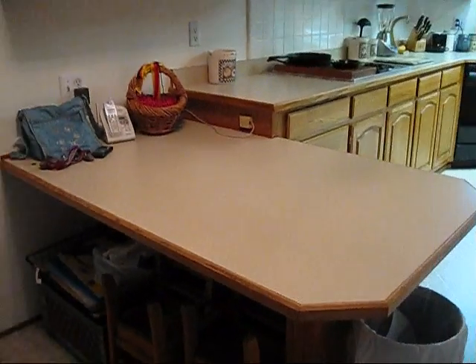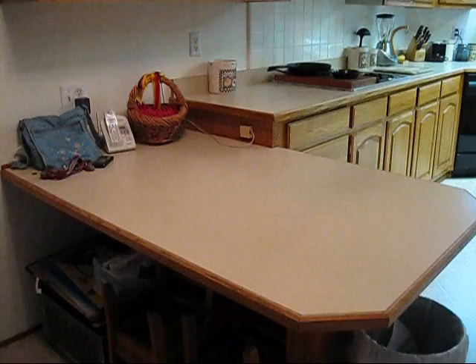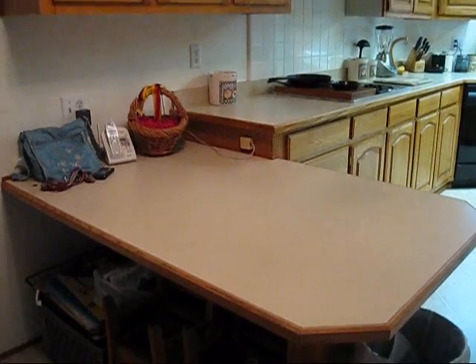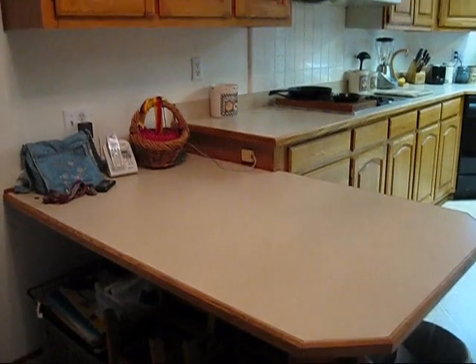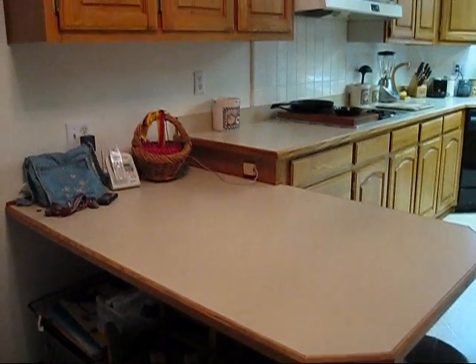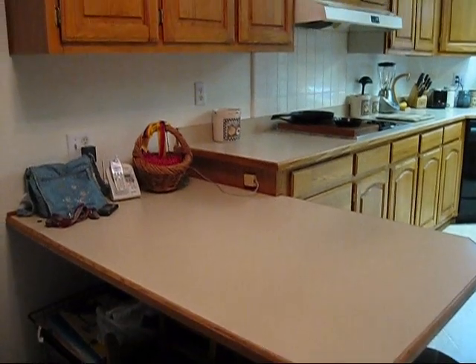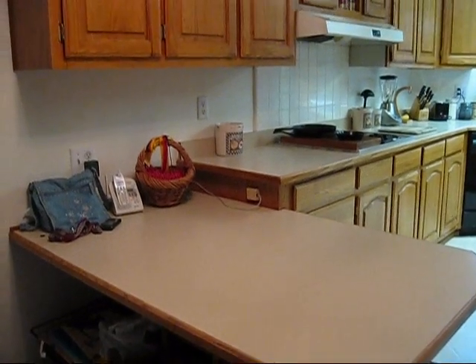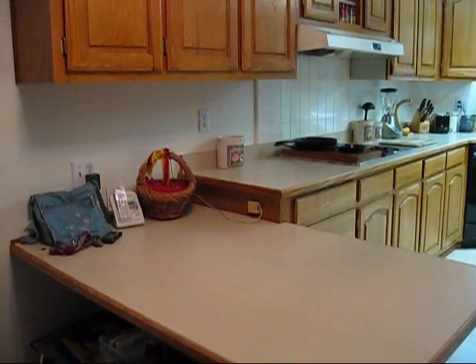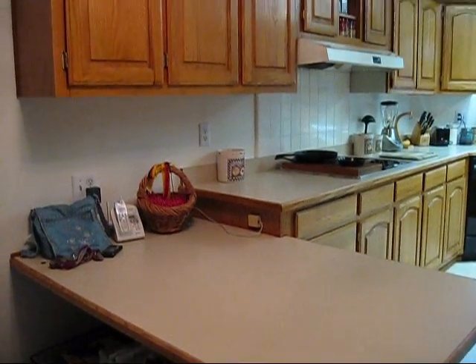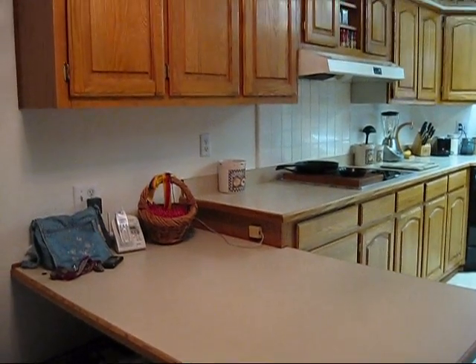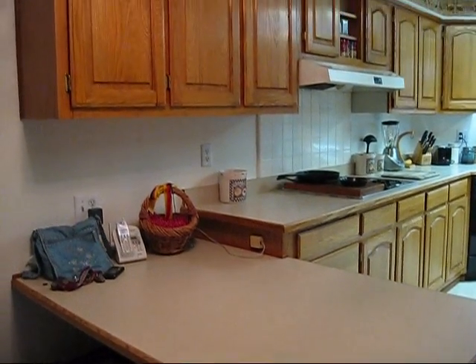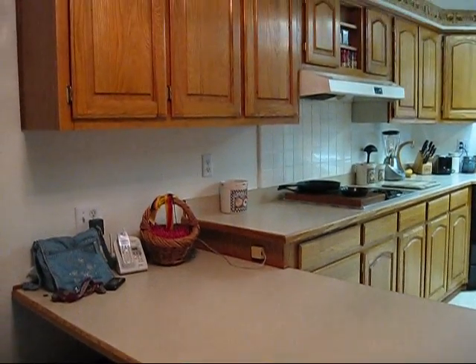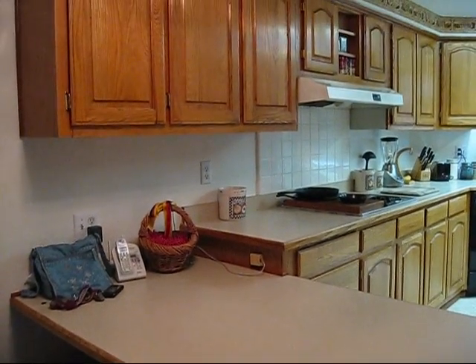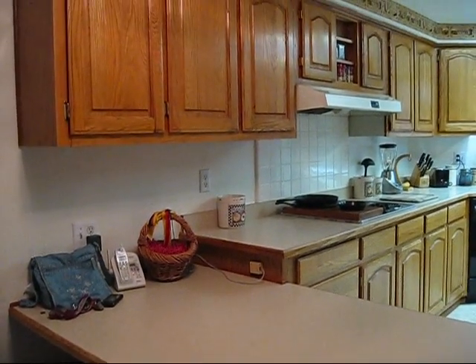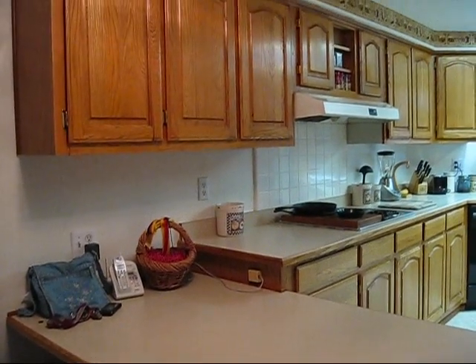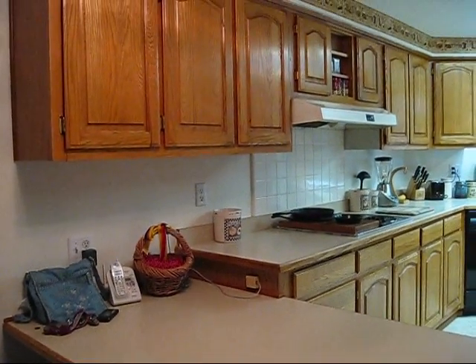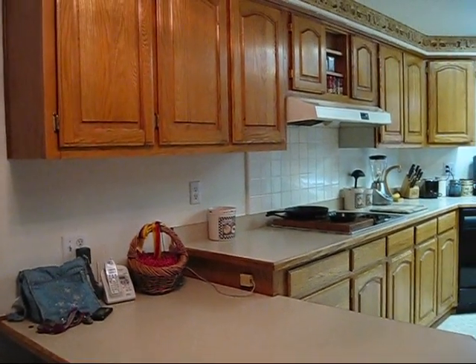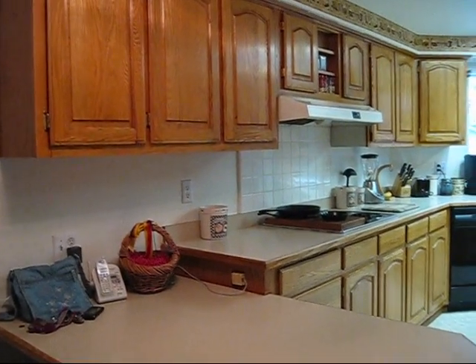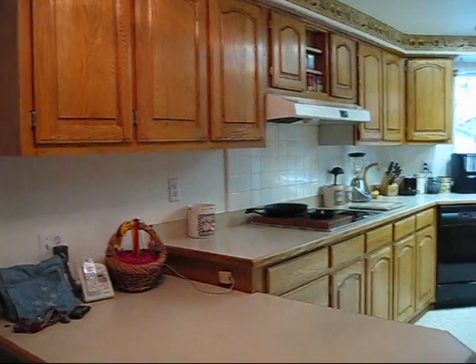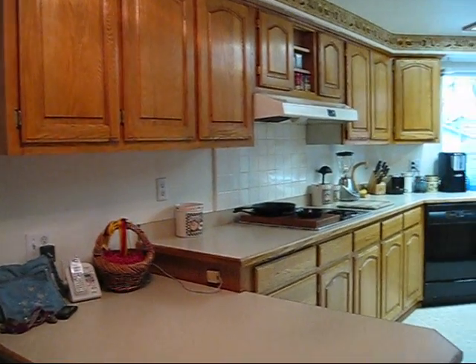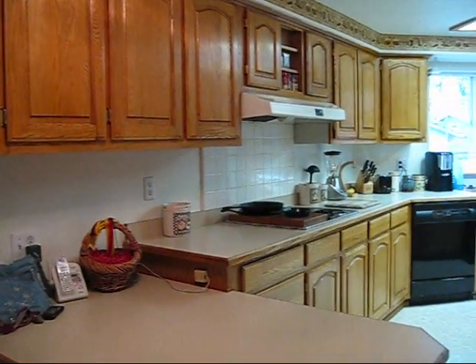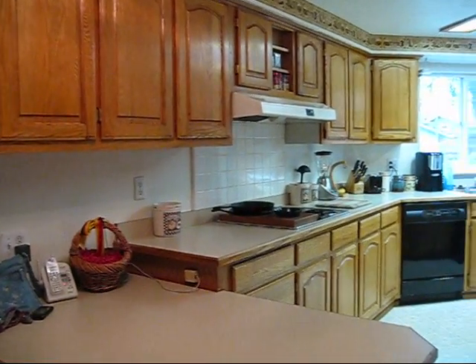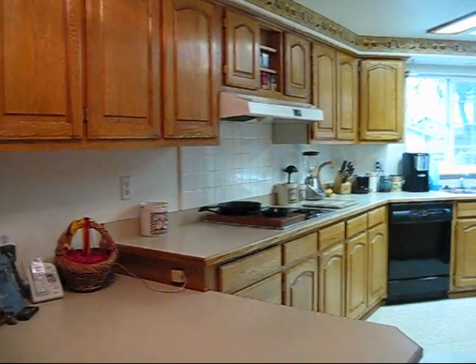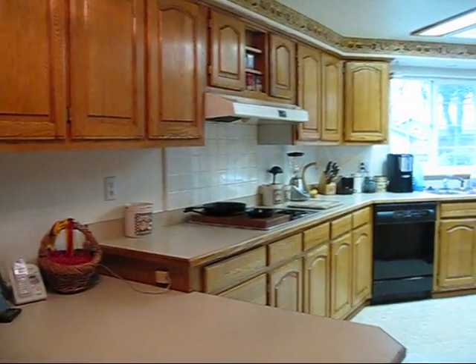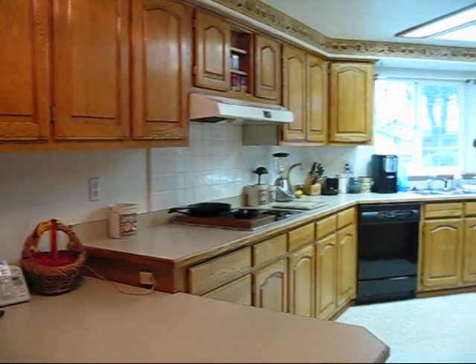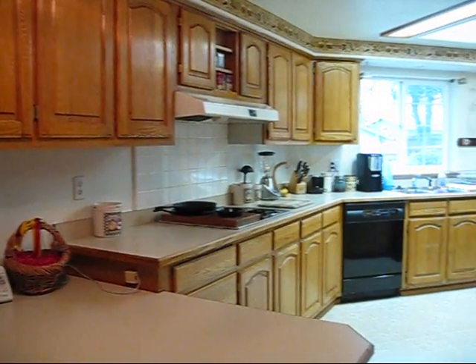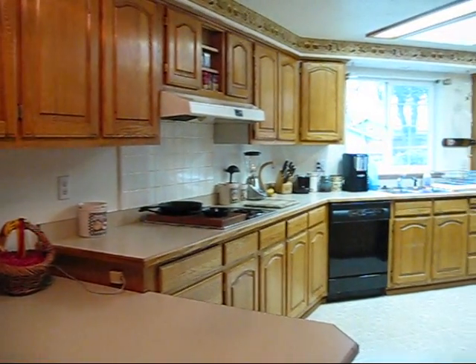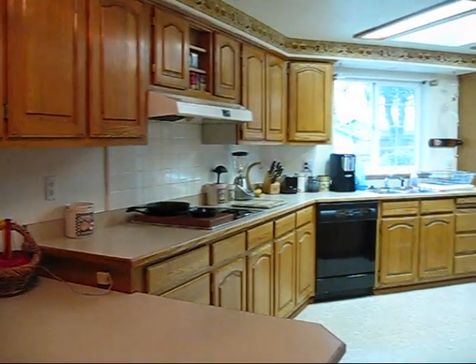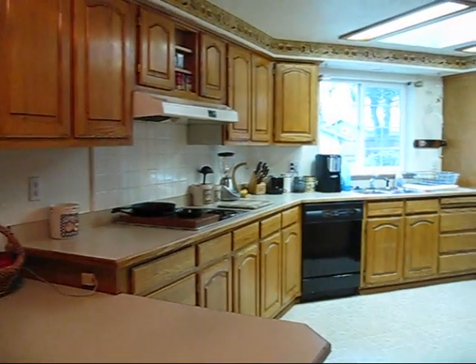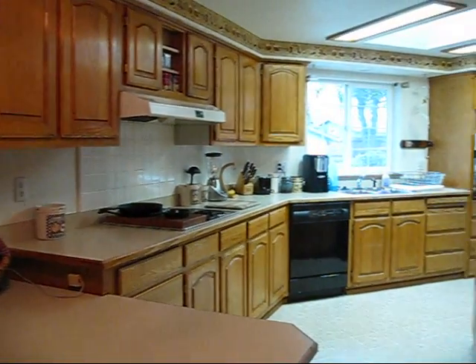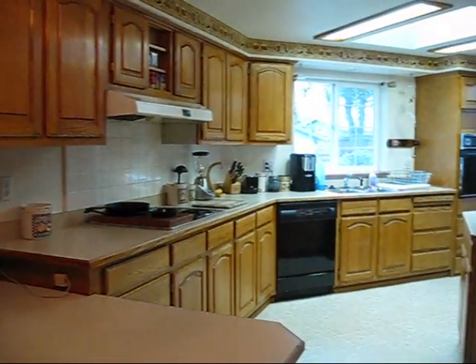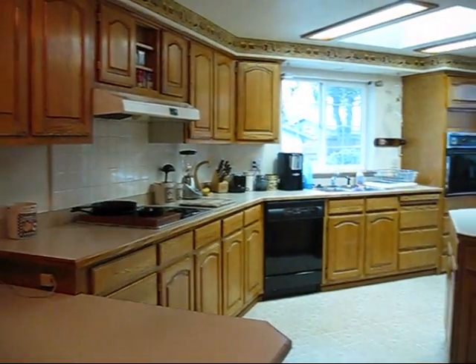The large, L-shaped kitchen has plenty of counter and cabinet space and includes a breakfast bar.